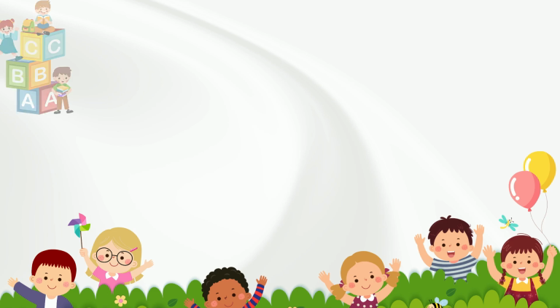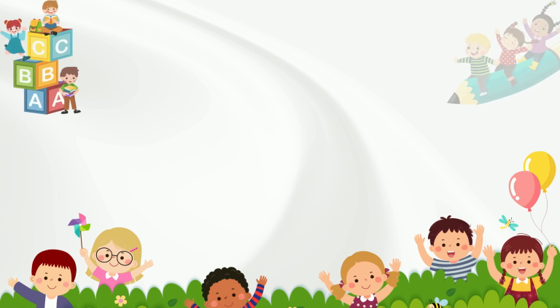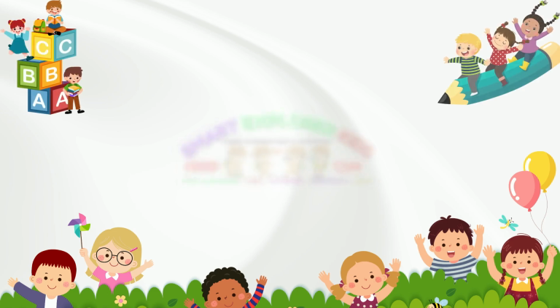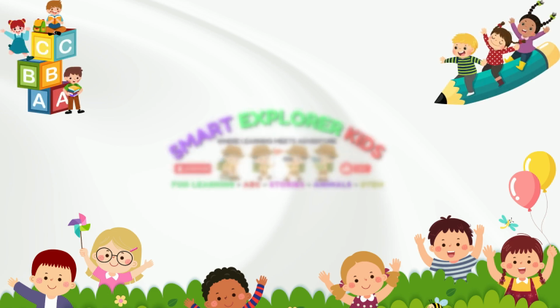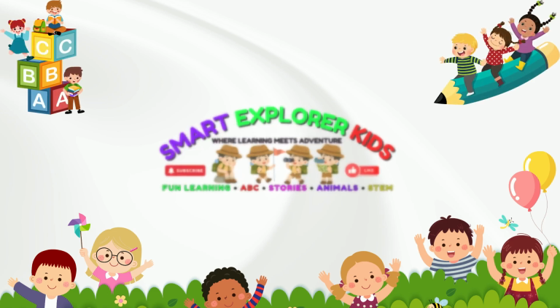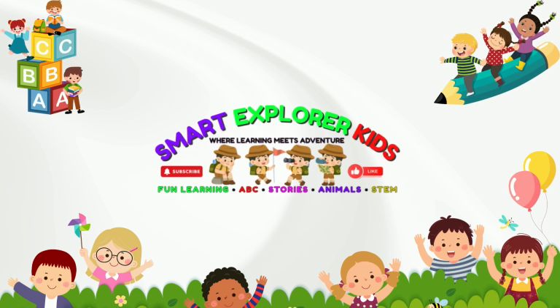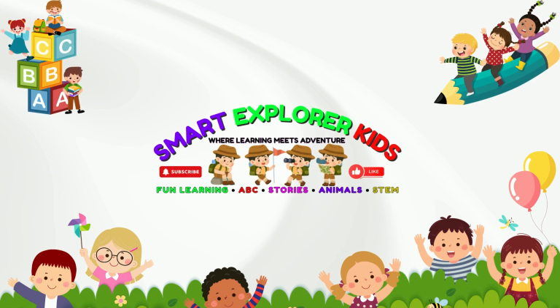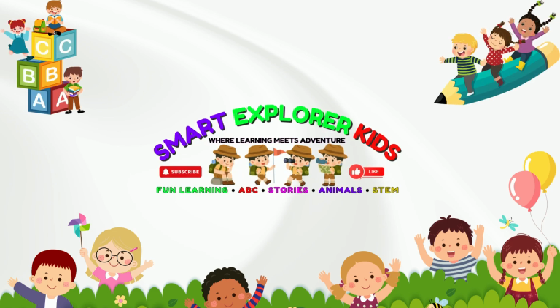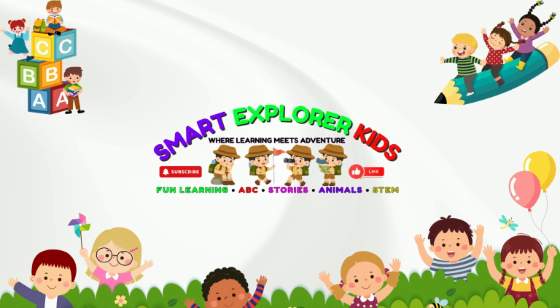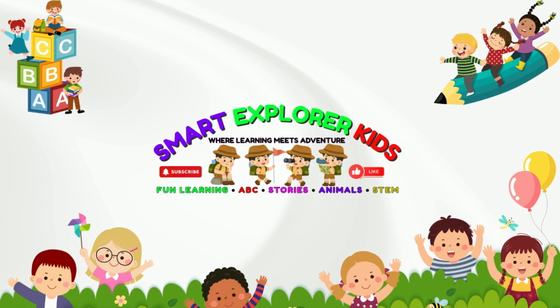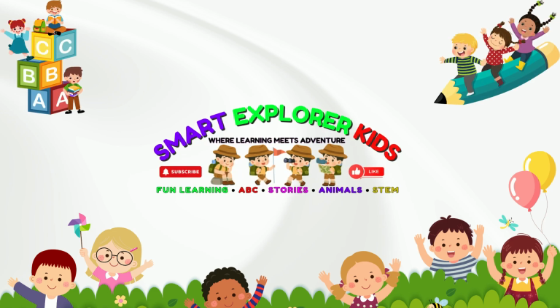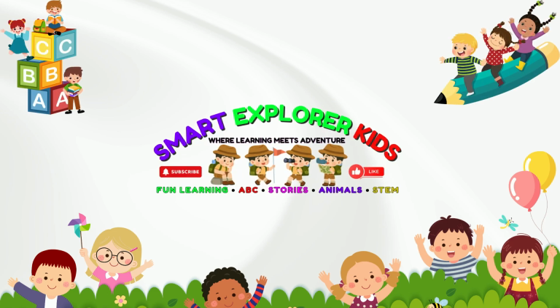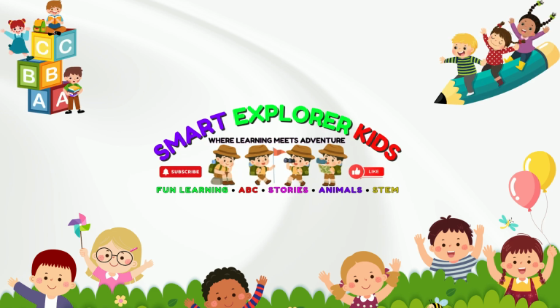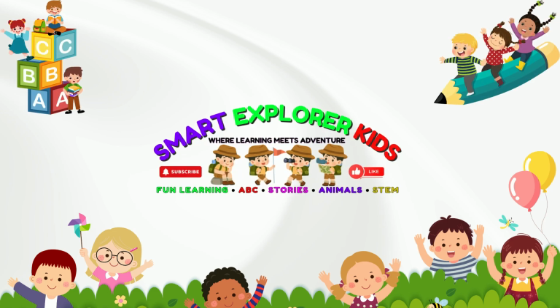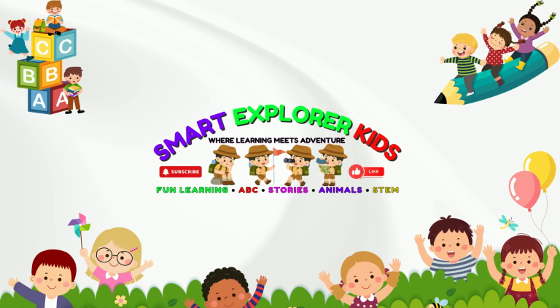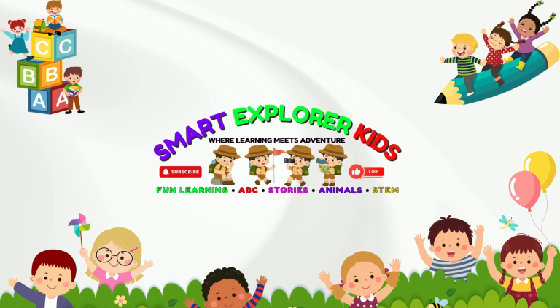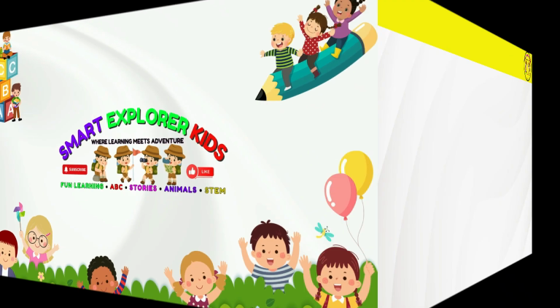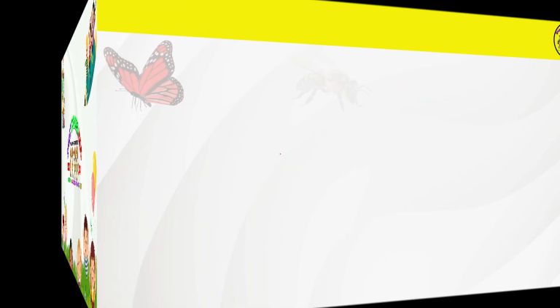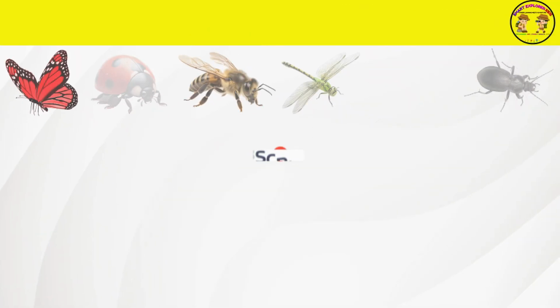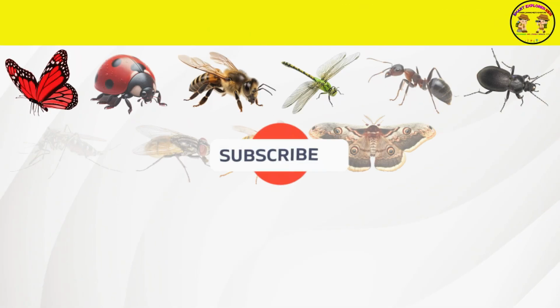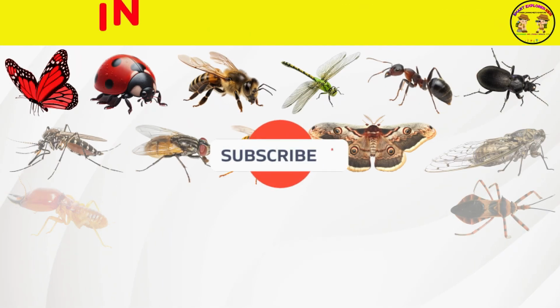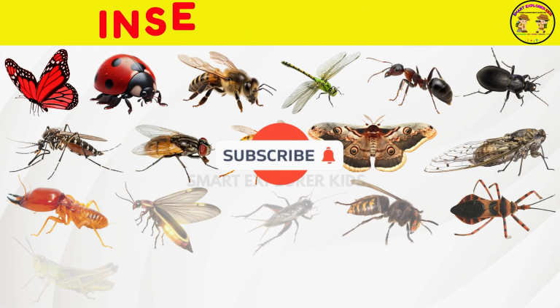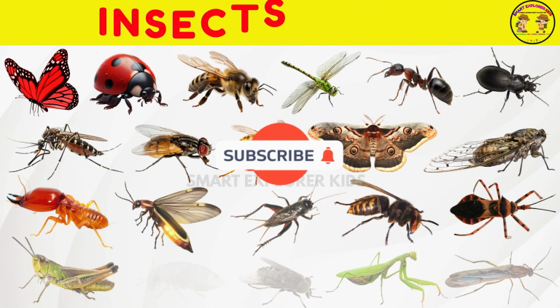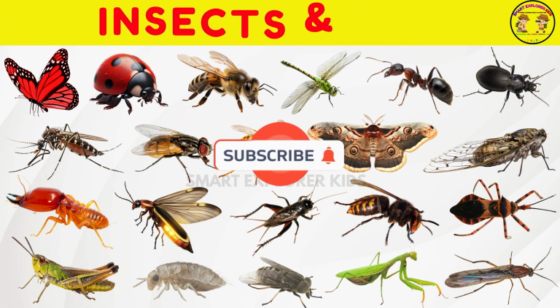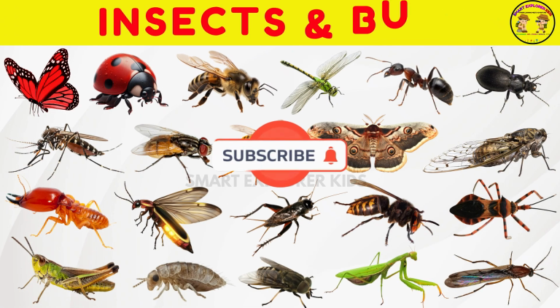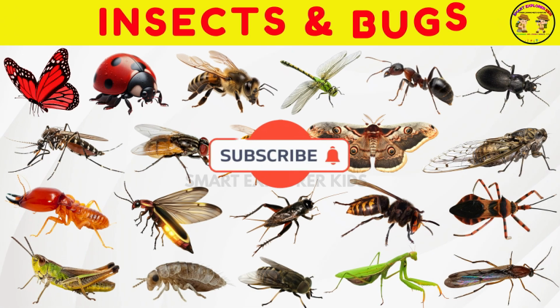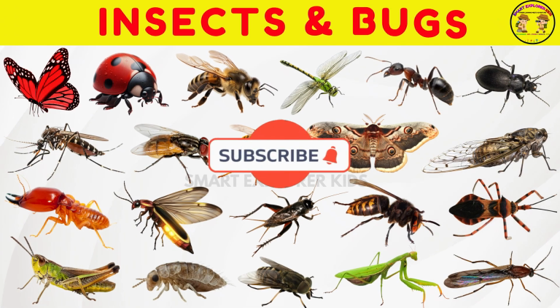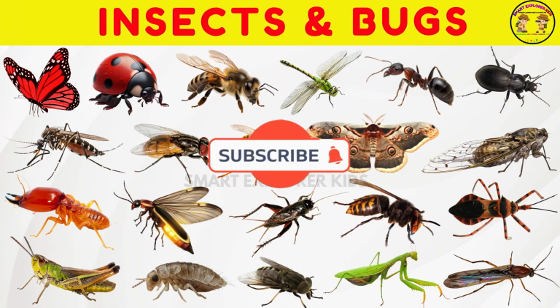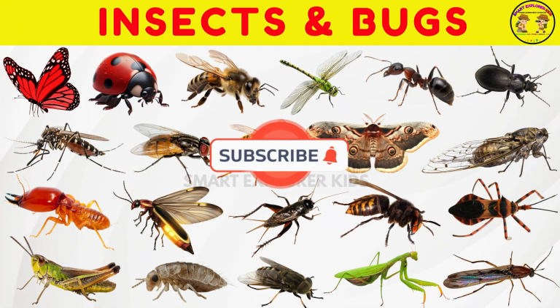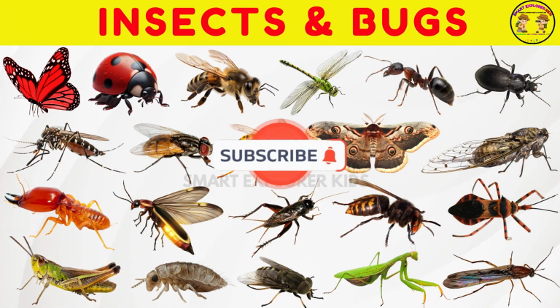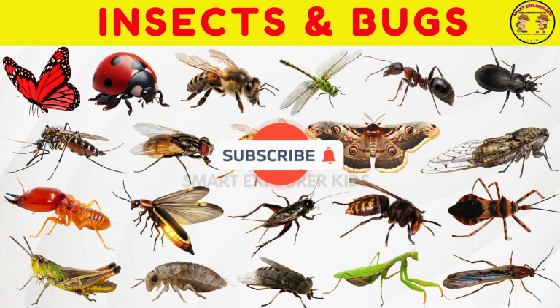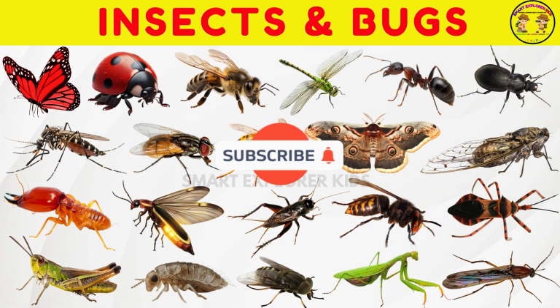Welcome to Smart Explorer Kits. Let's learn about insects and bugs.